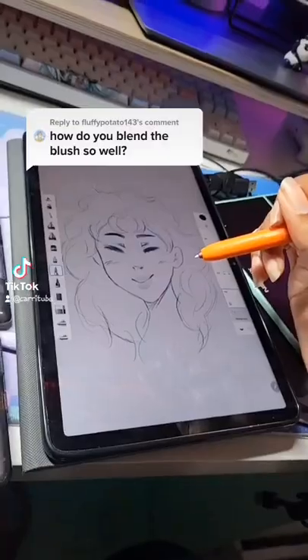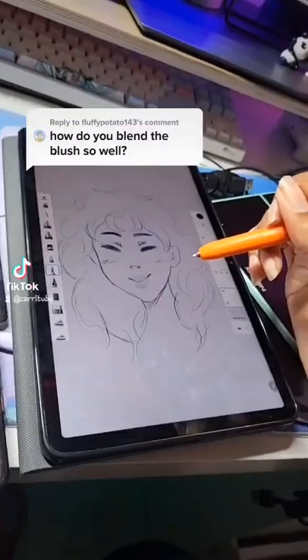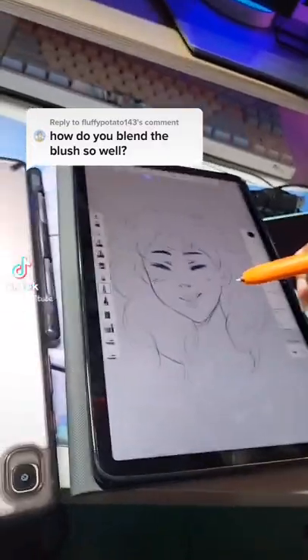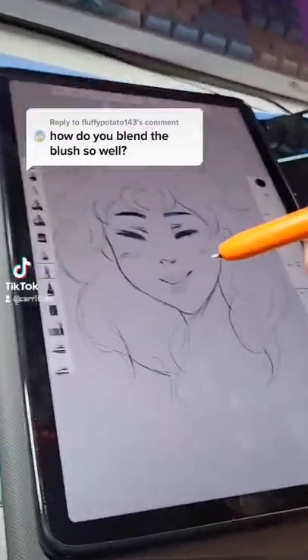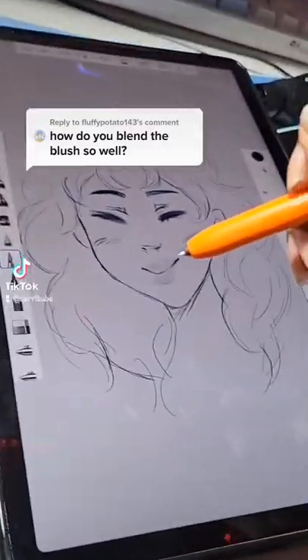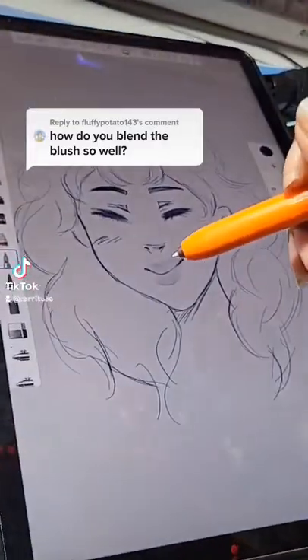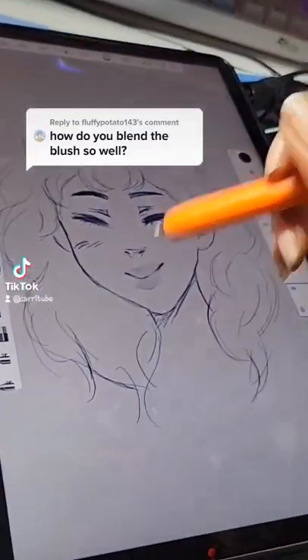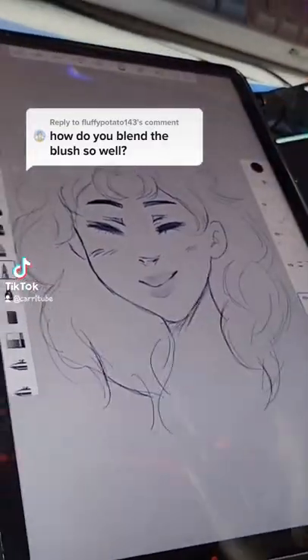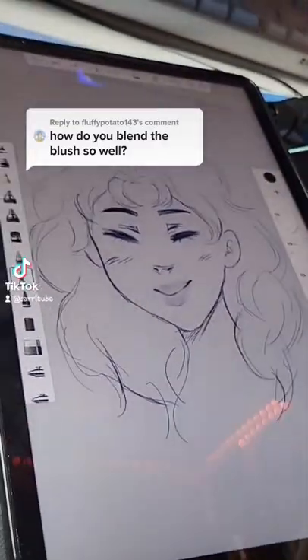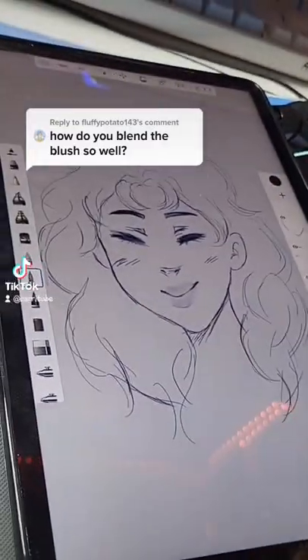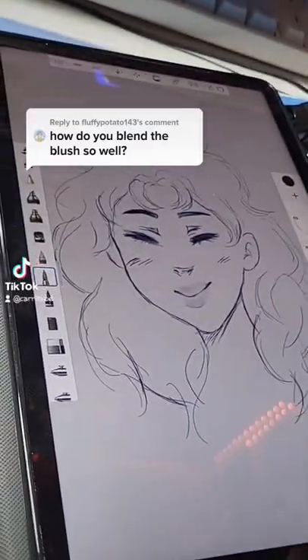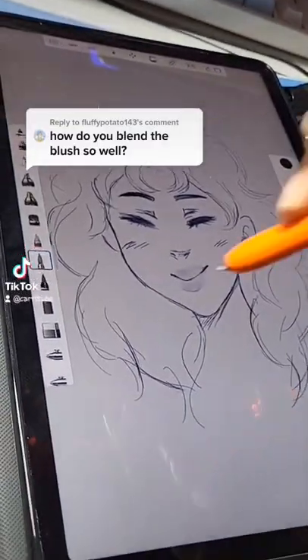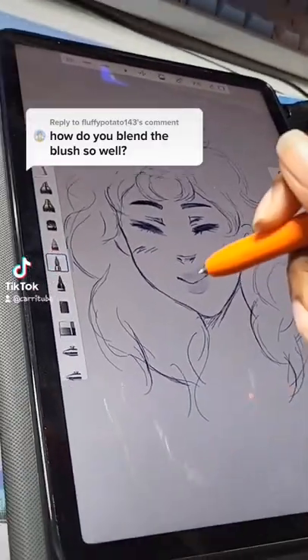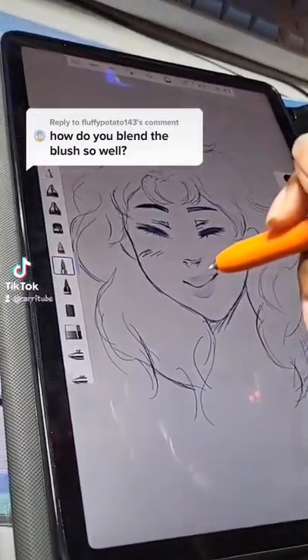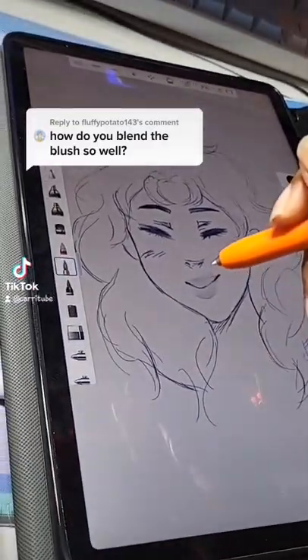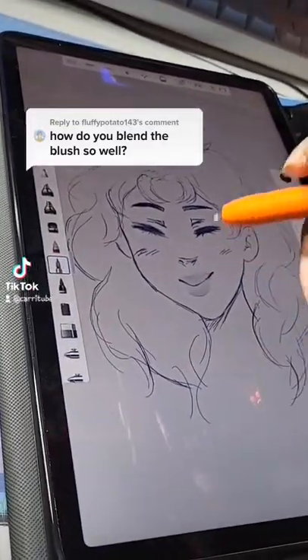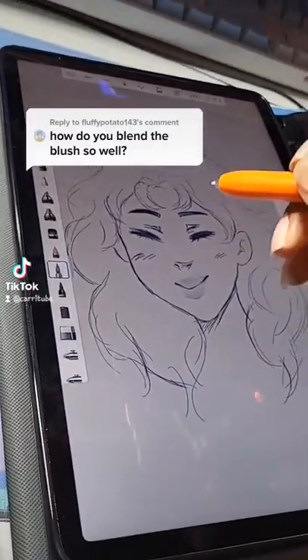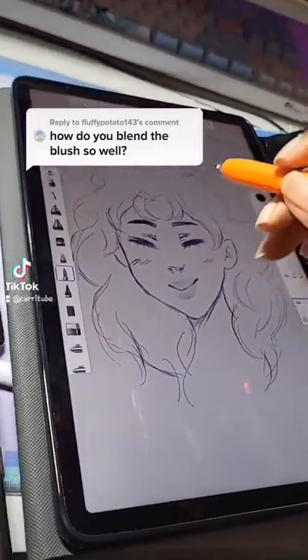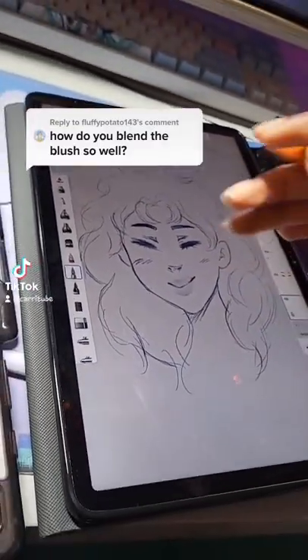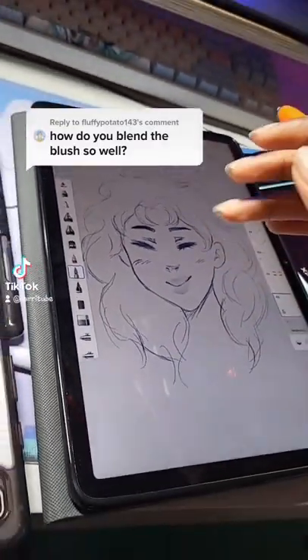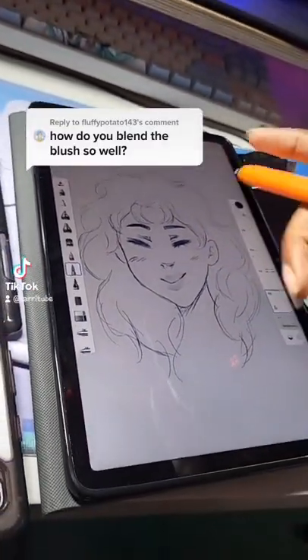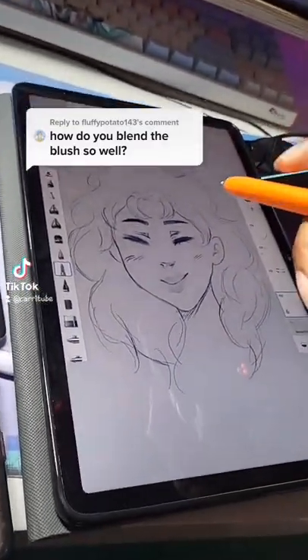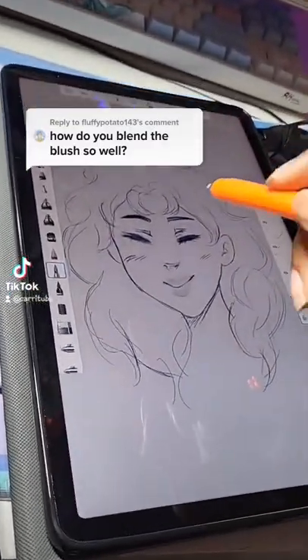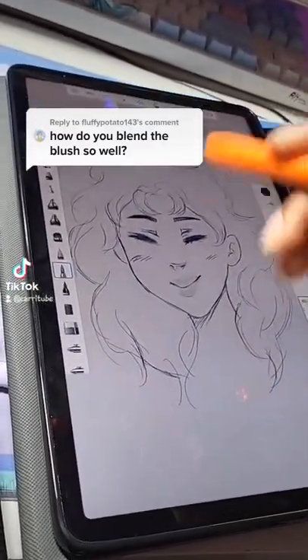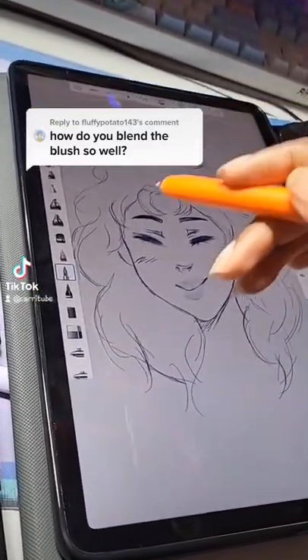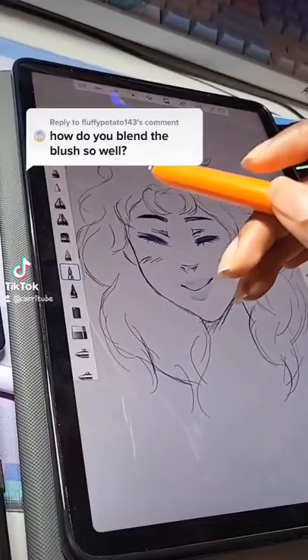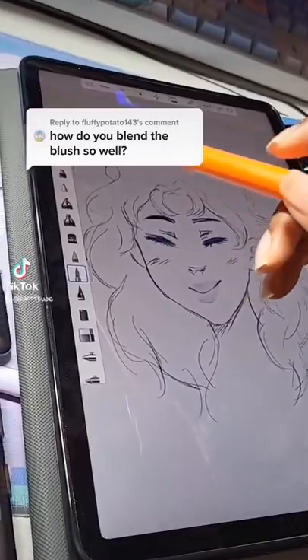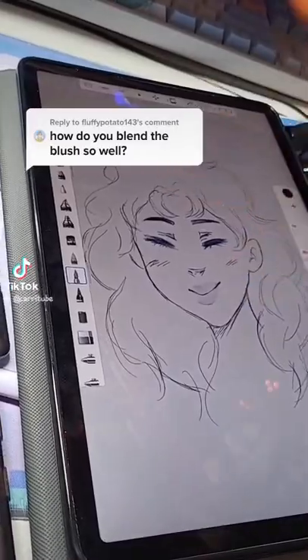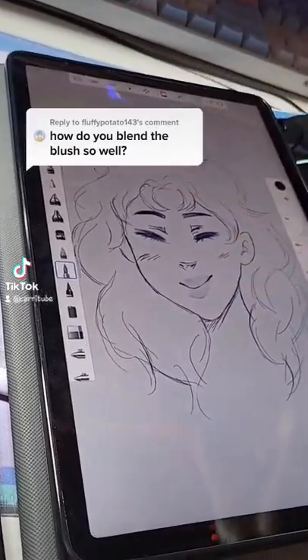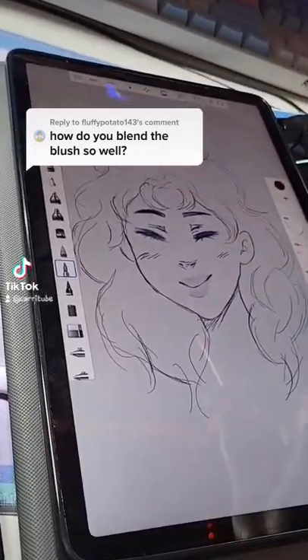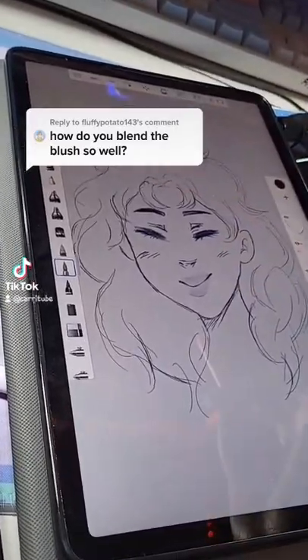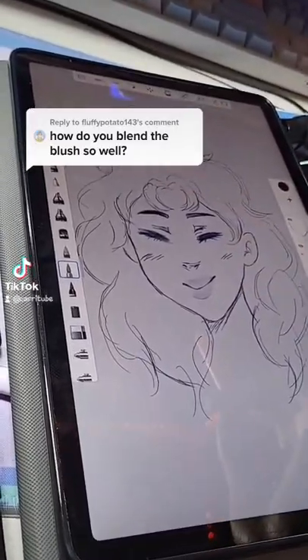Thank you so much! Here's a quick tutorial on how I color and blend in Procreate Sketchbook.